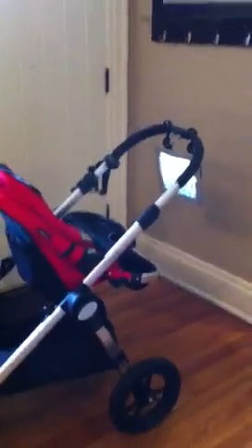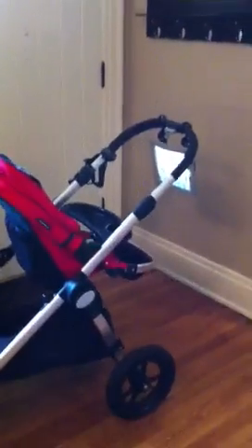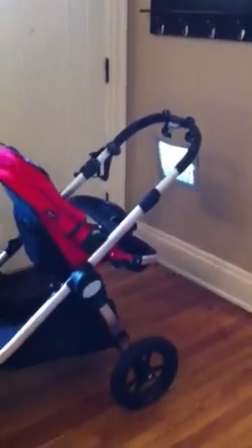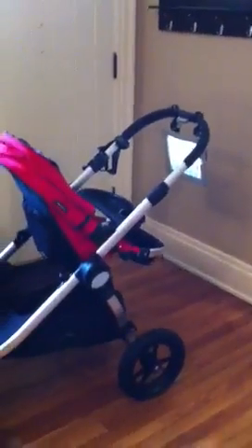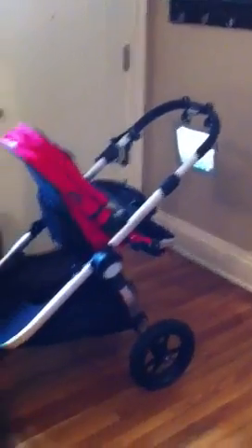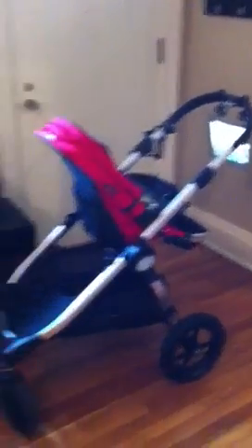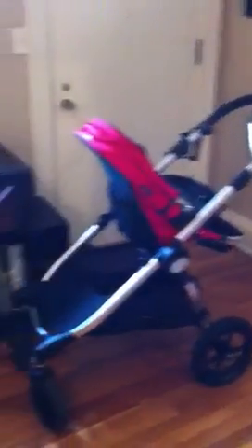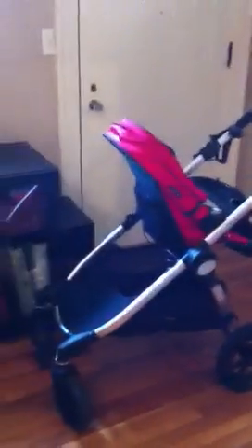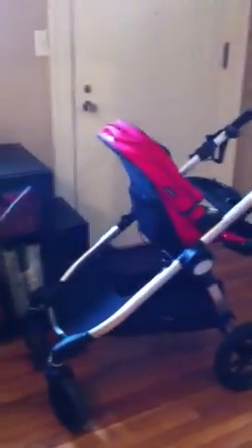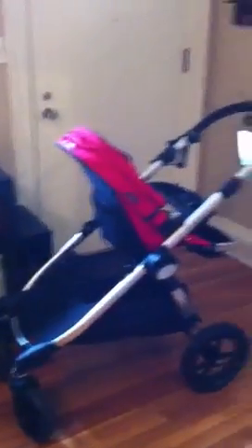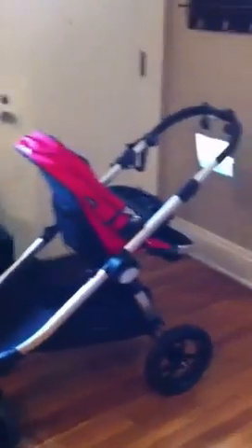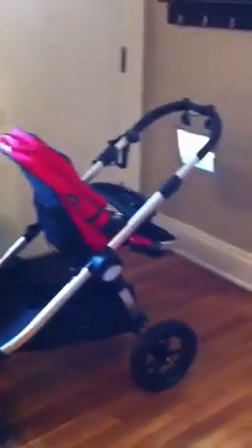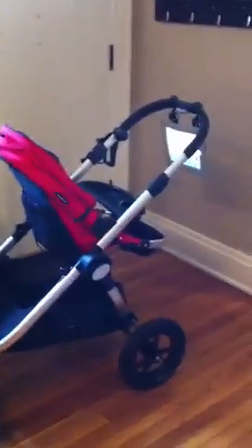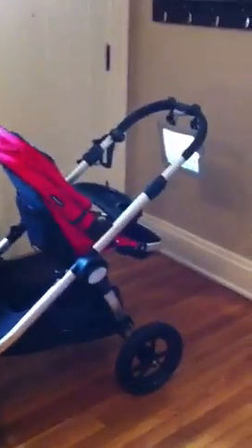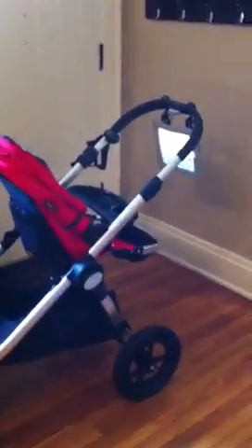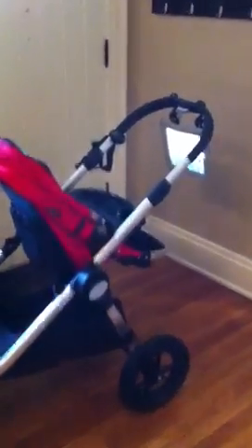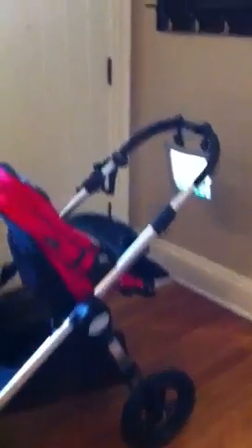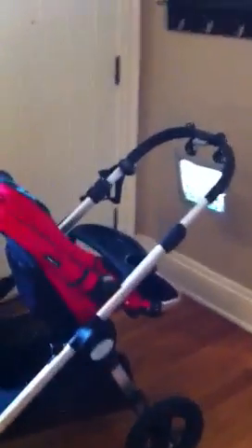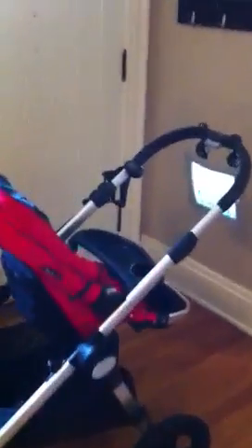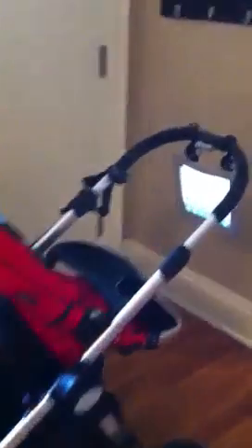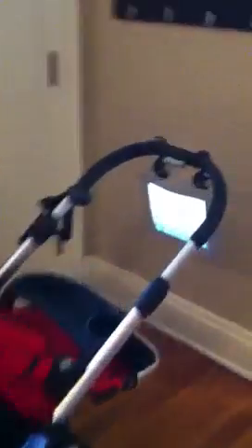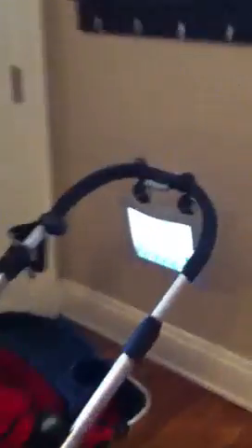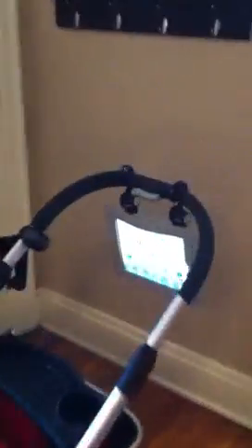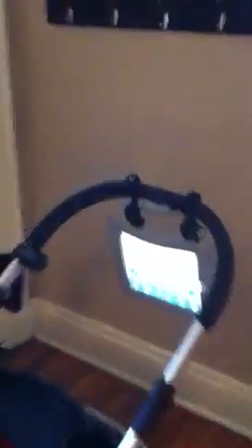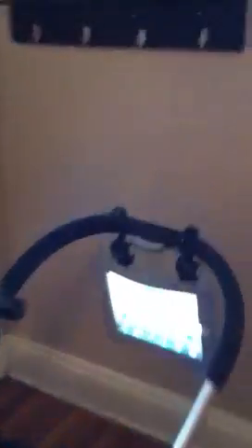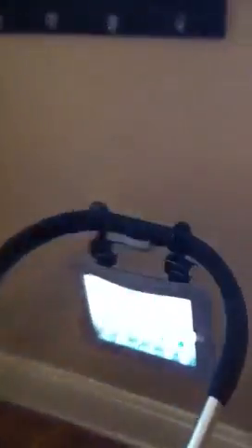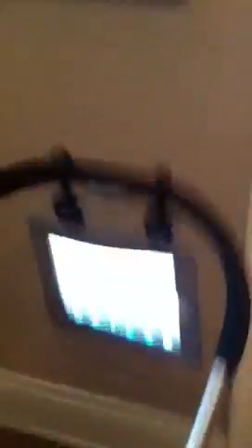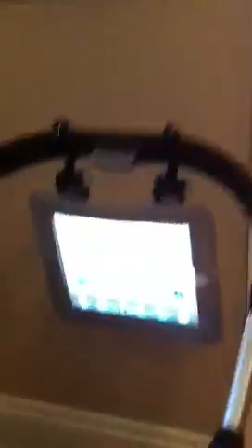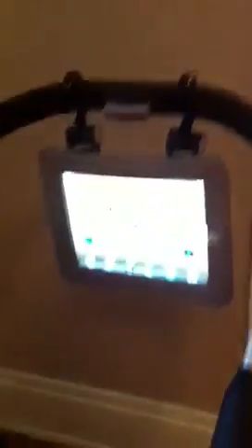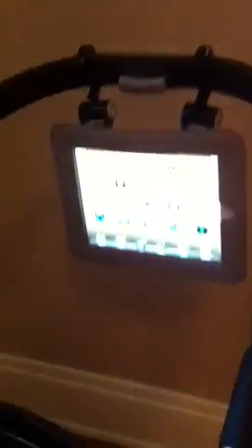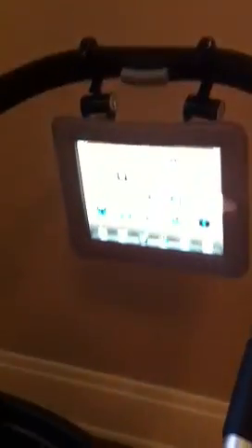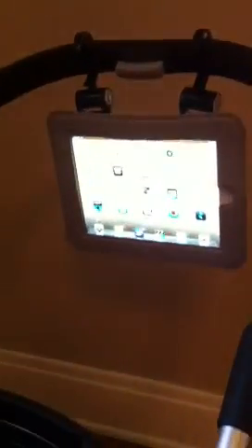Feast your eyes on my latest creation. This is the eye patch stroller mod.